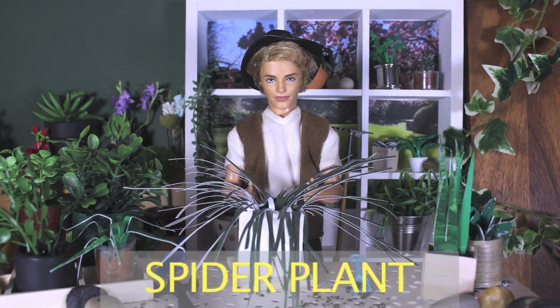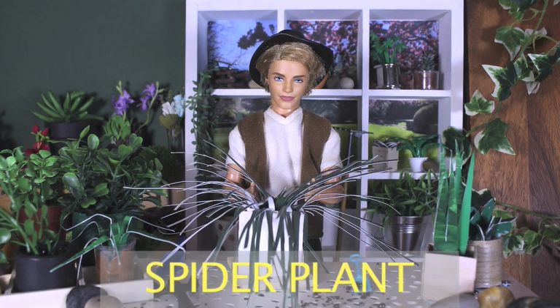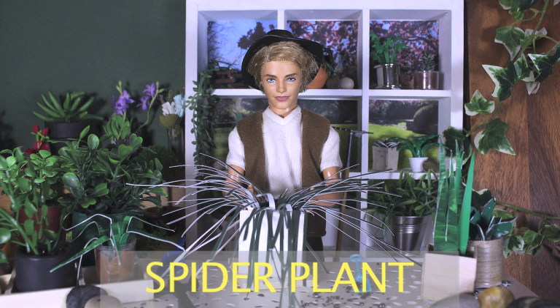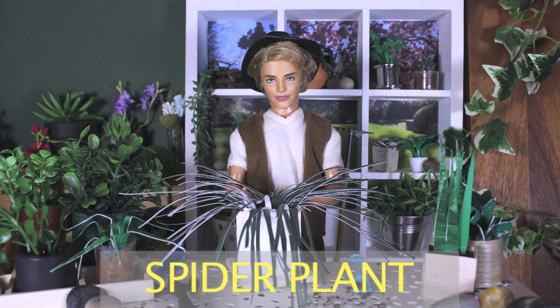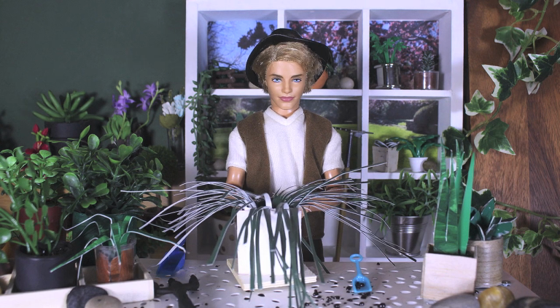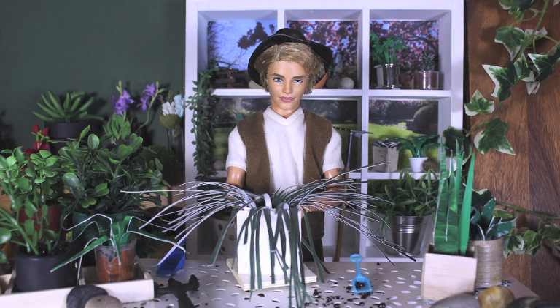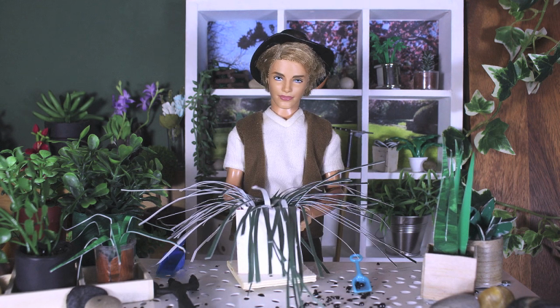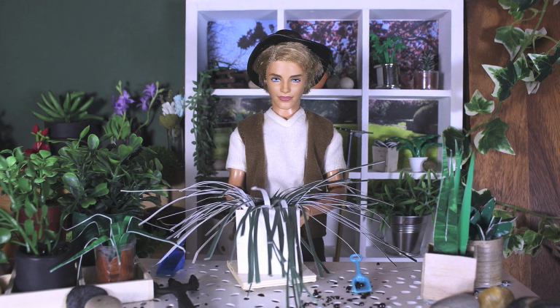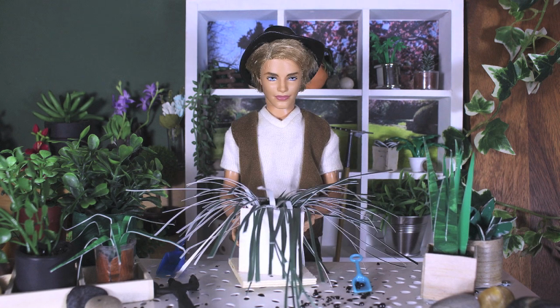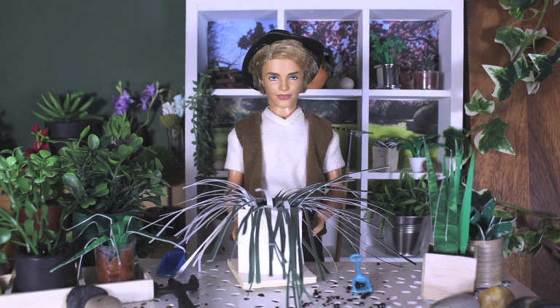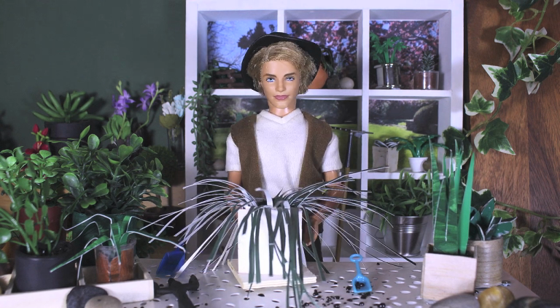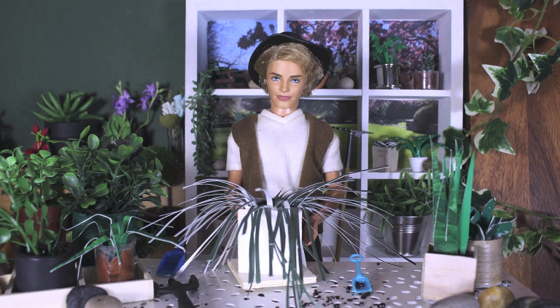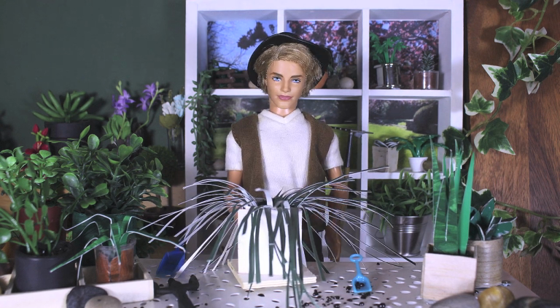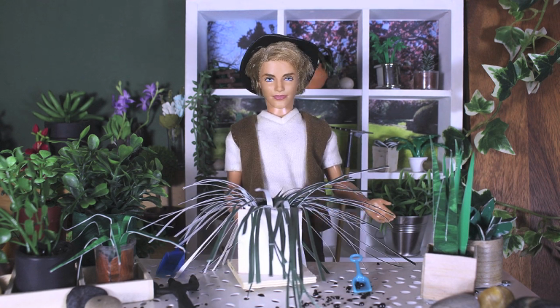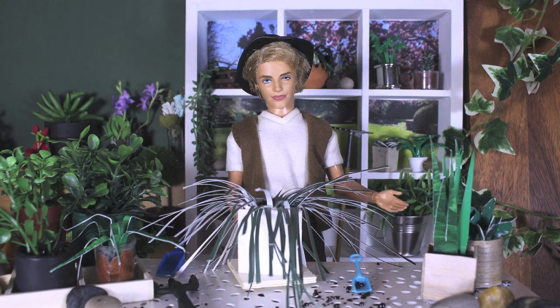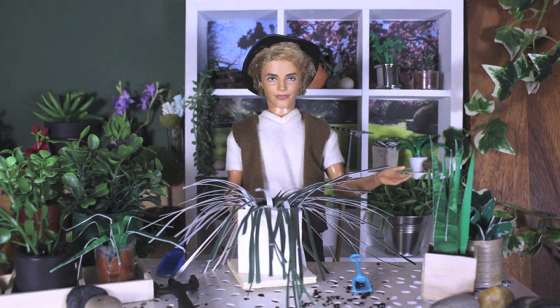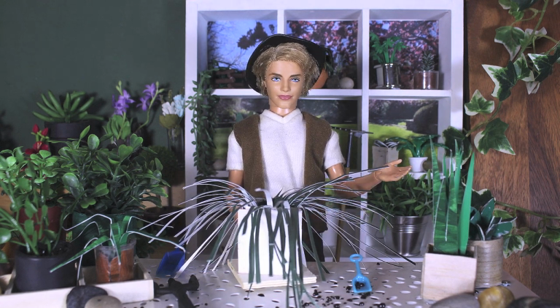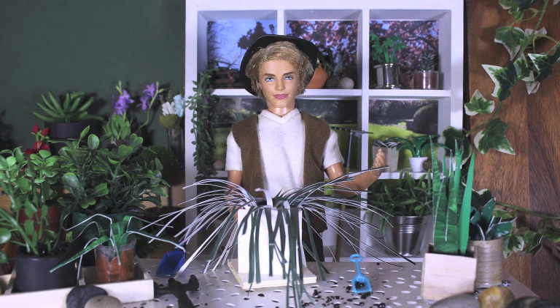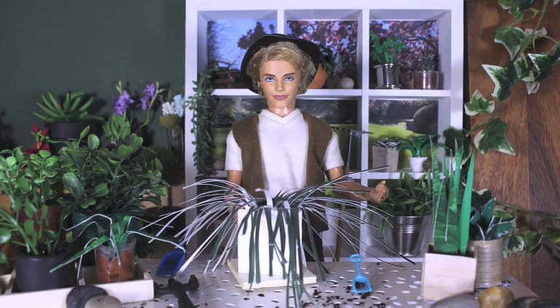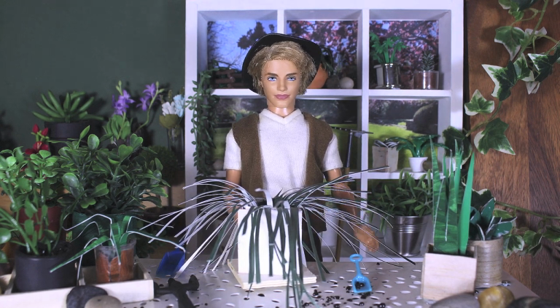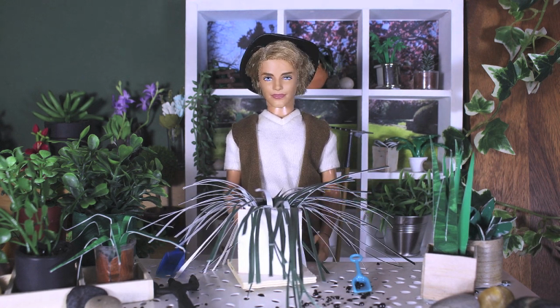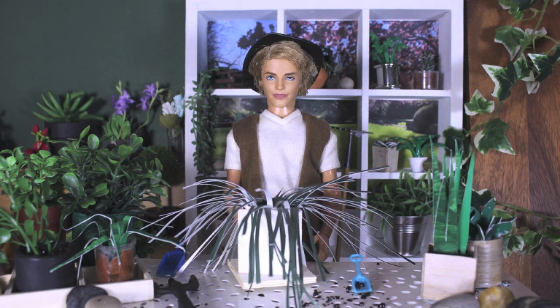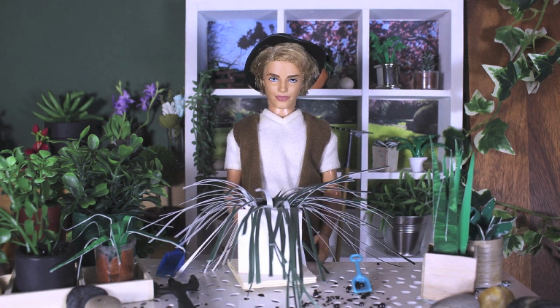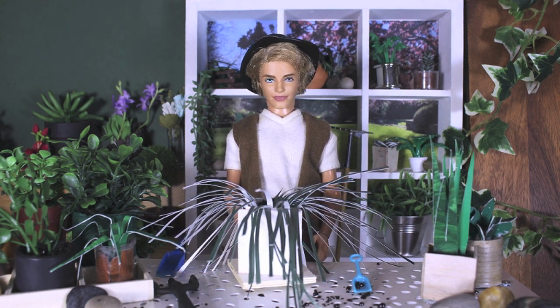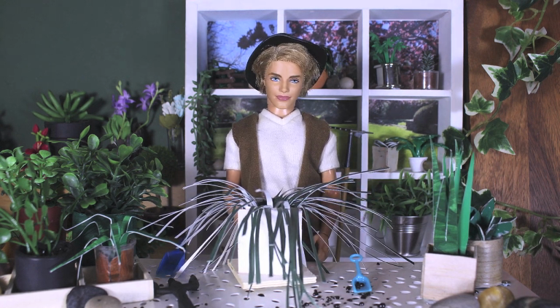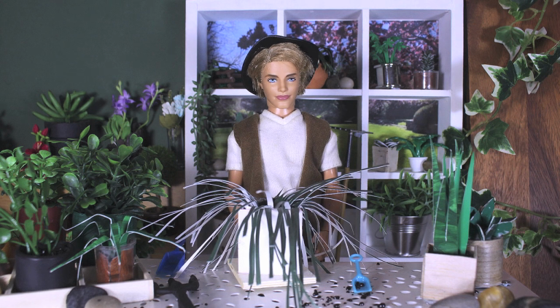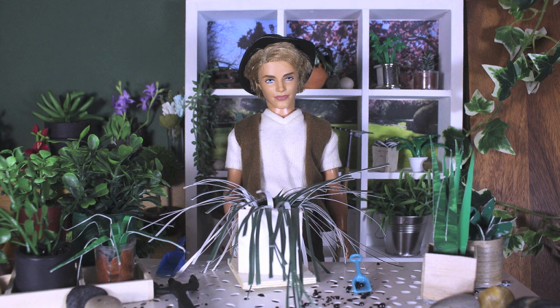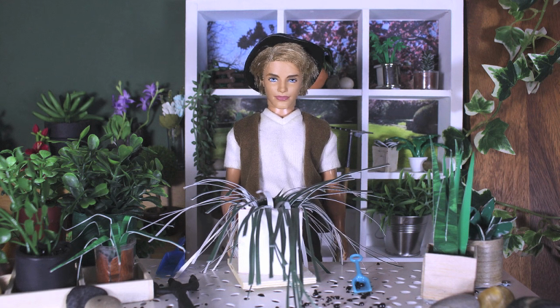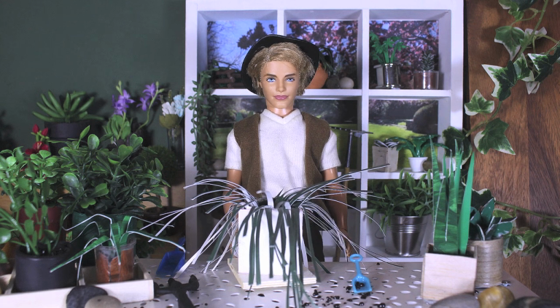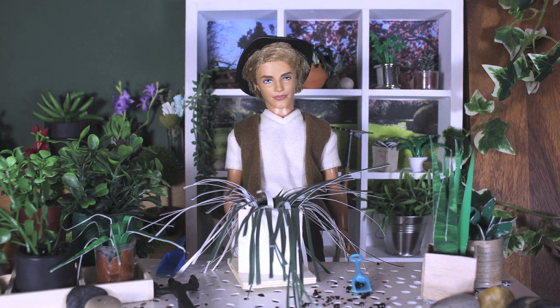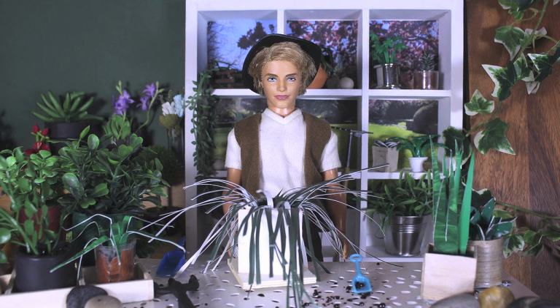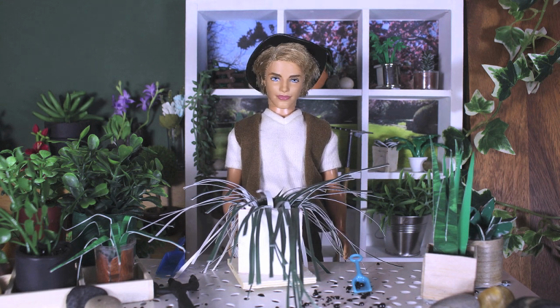Don't let this one trigger you though — it's just a plant. Spiders may live in it, but most likely only maybe, not definitely.